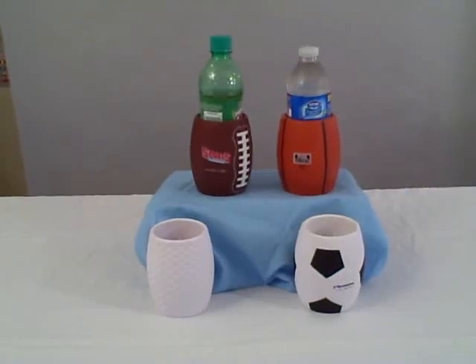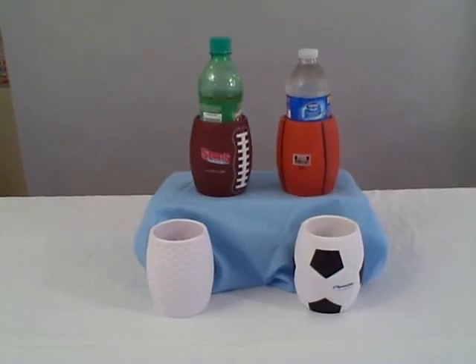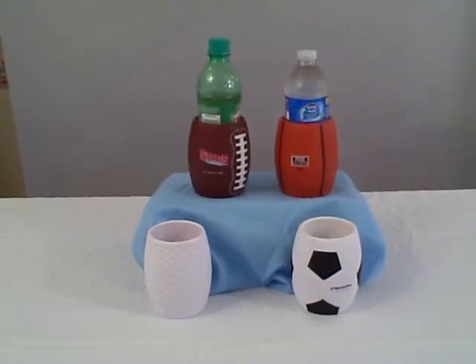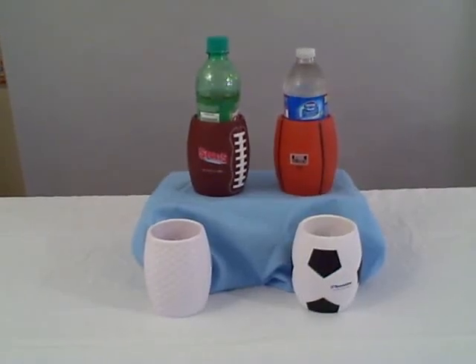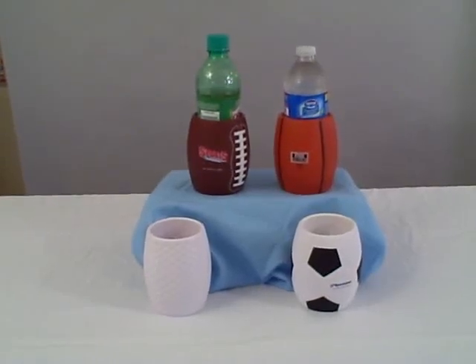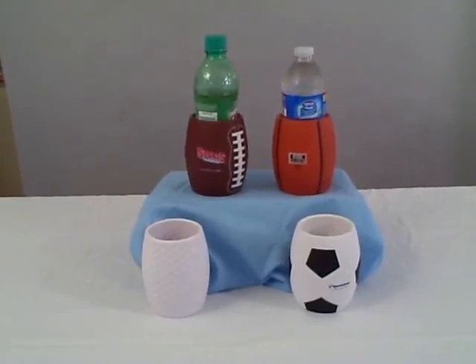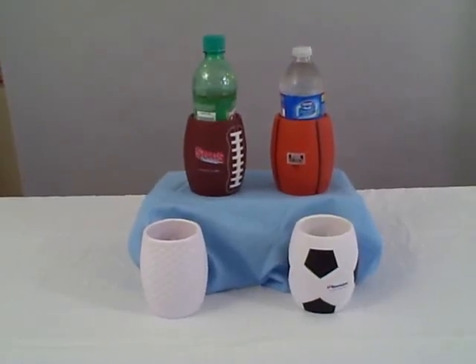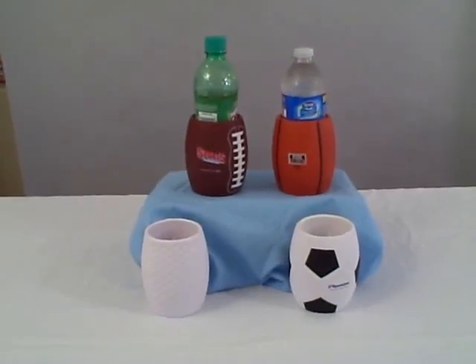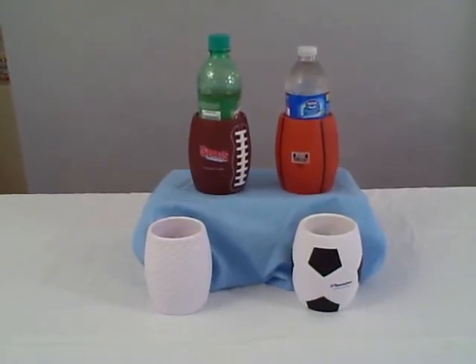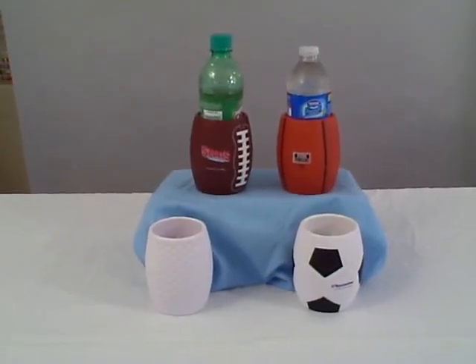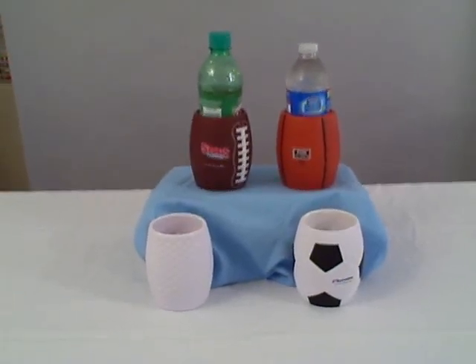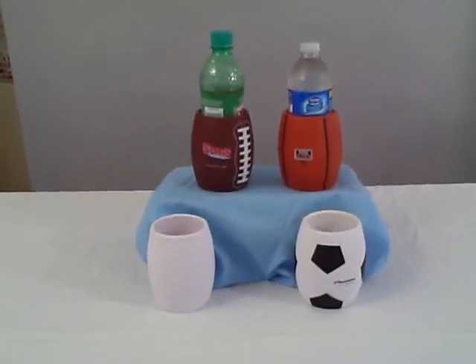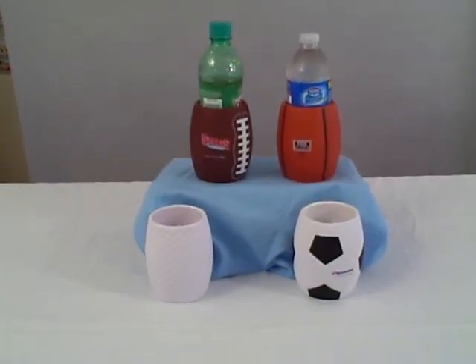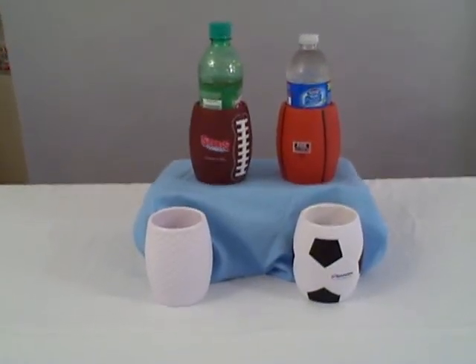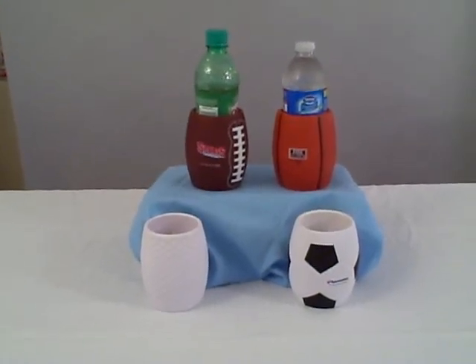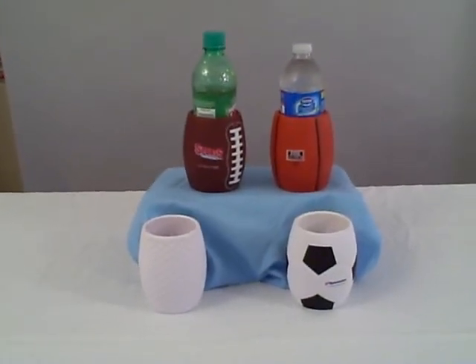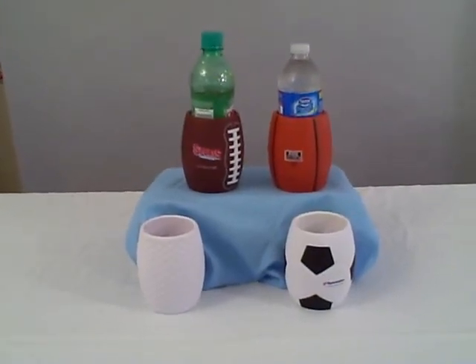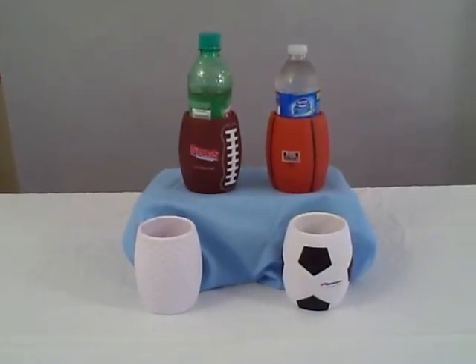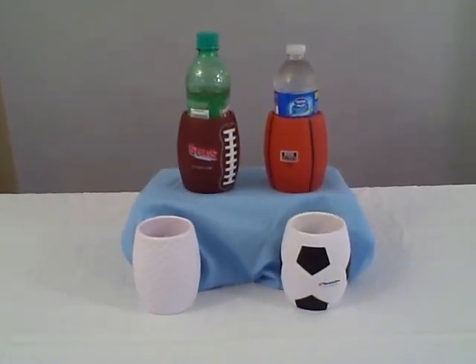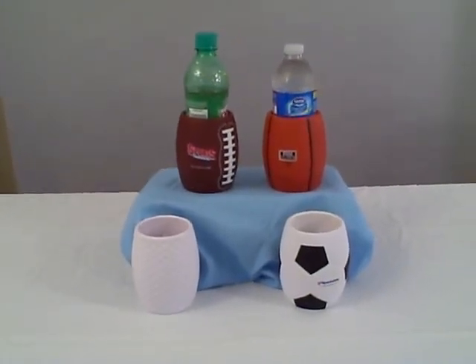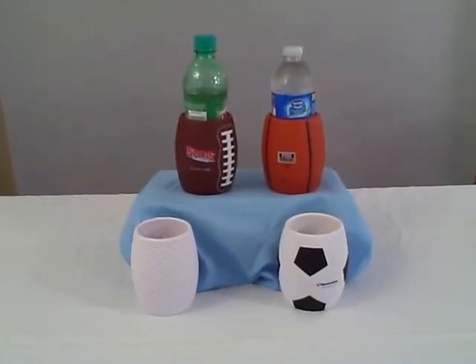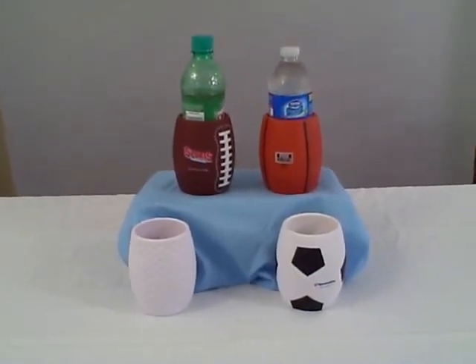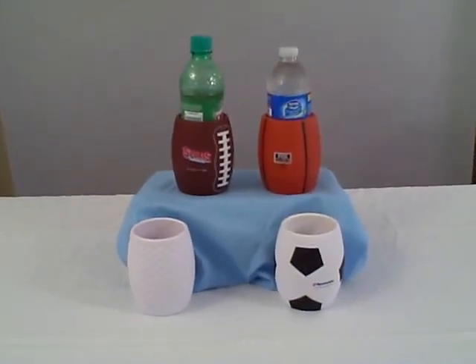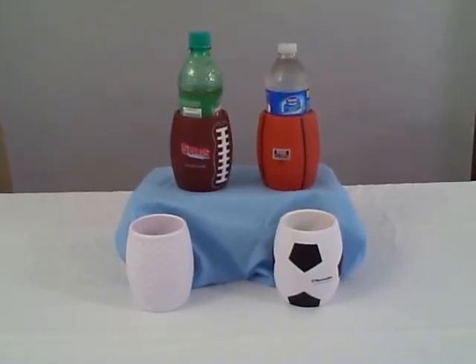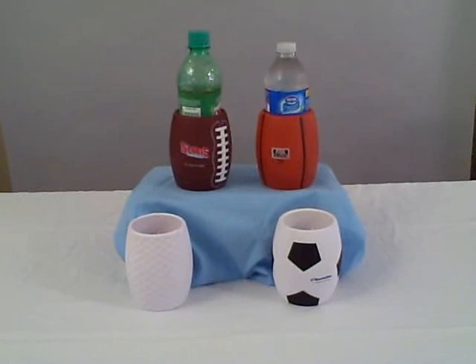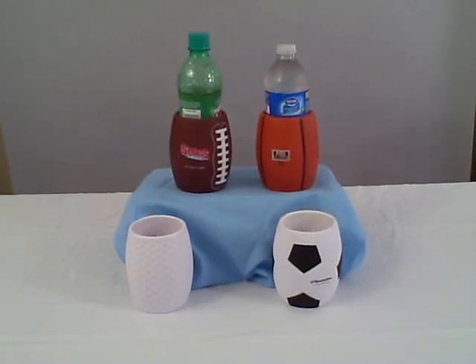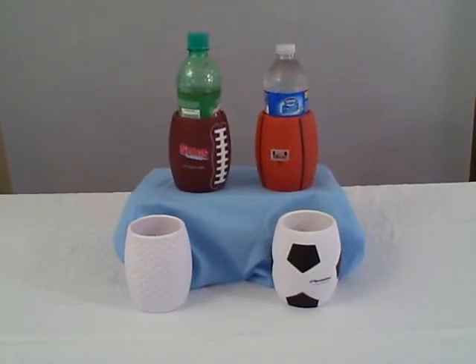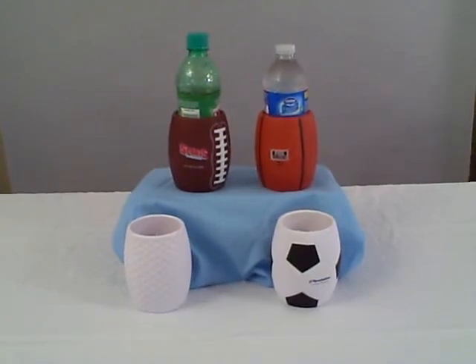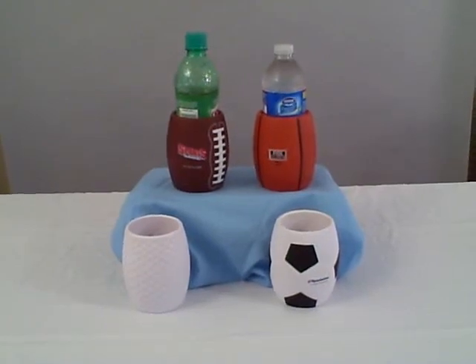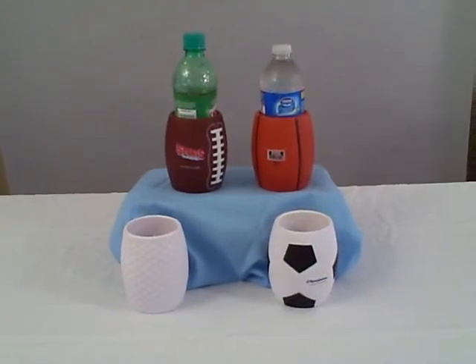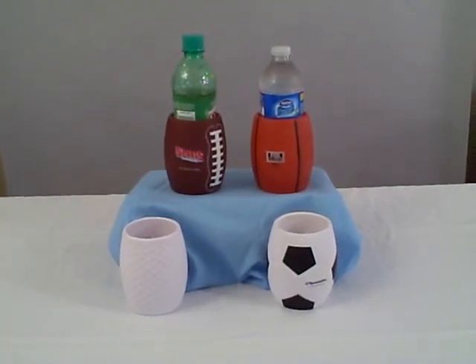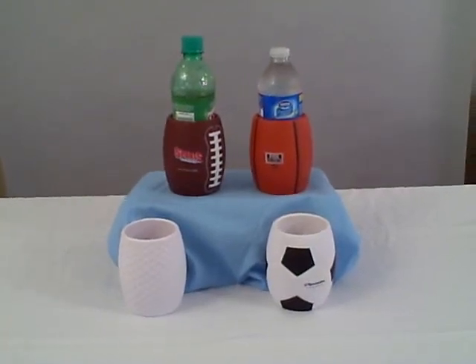Welcome to My Logo Imprinted Online. Today we're going to be talking about sport can holders.